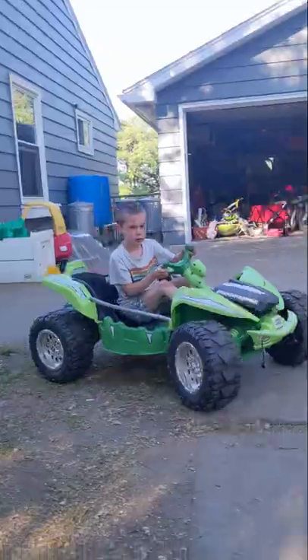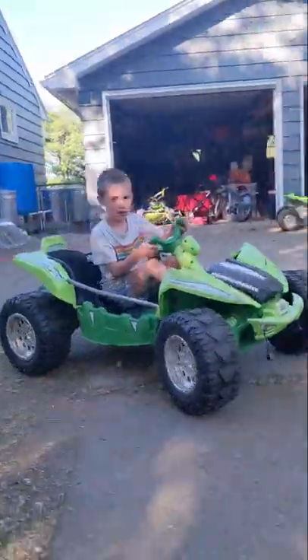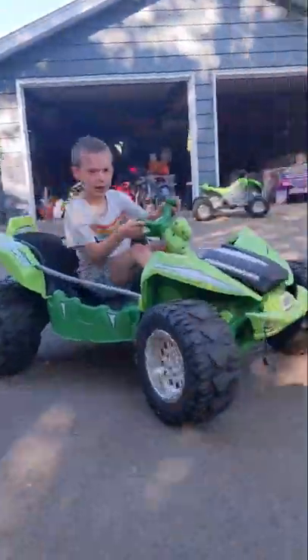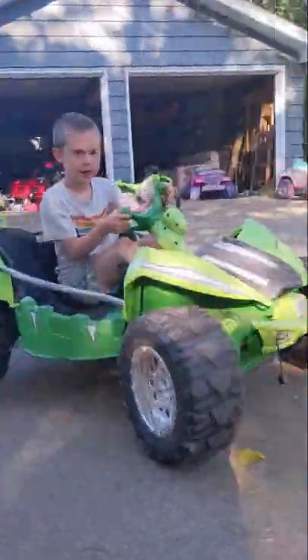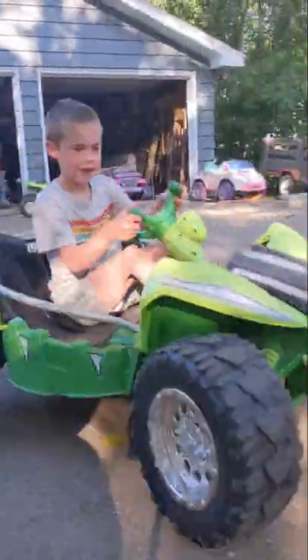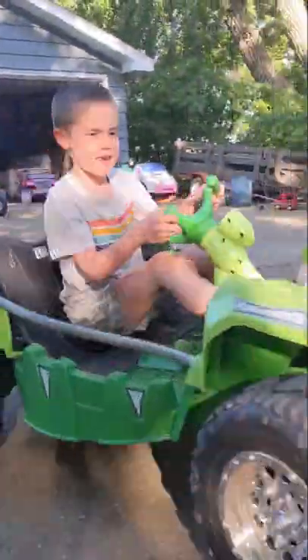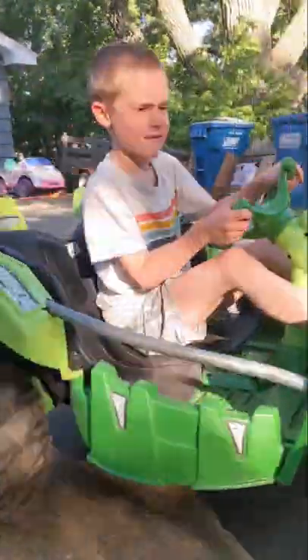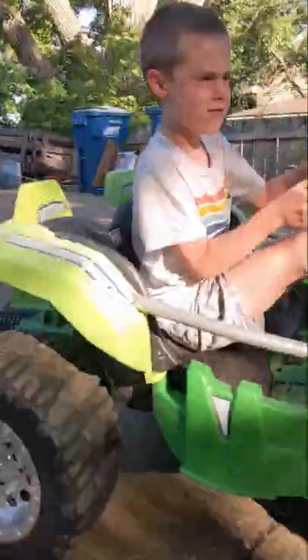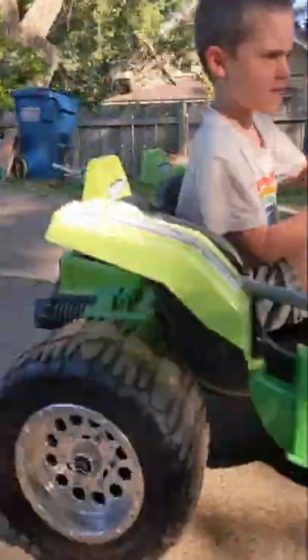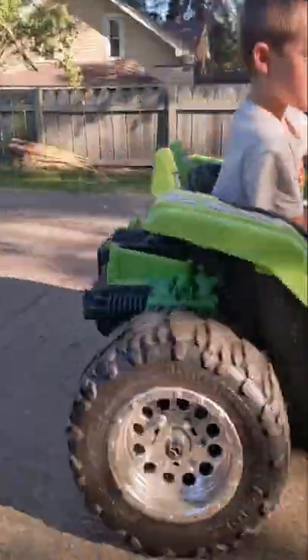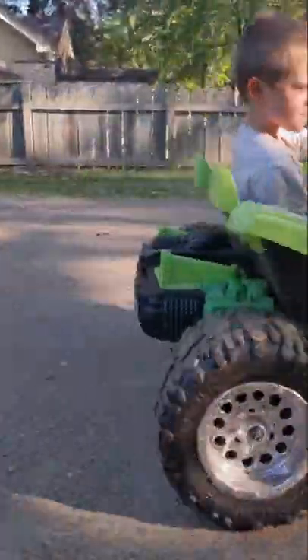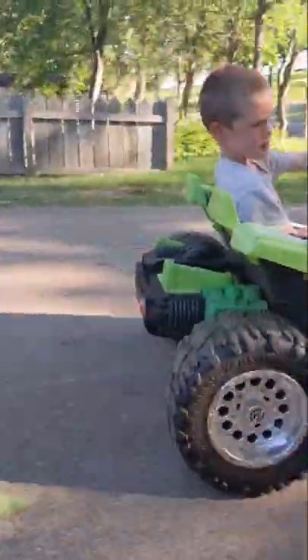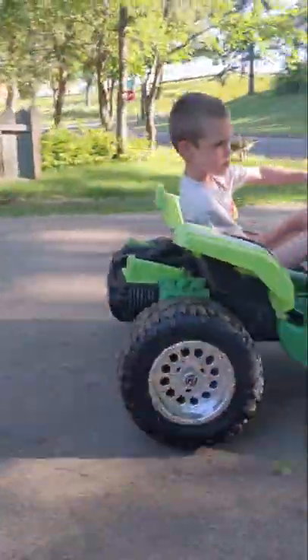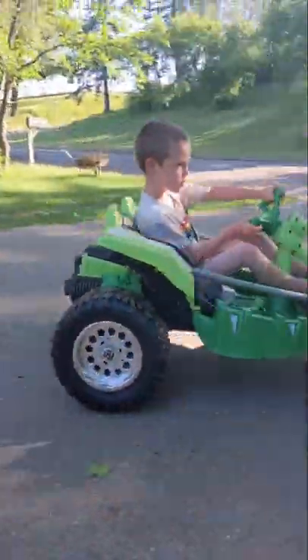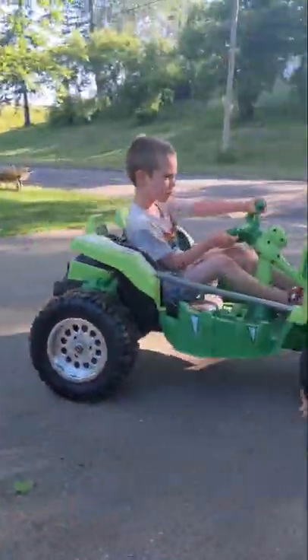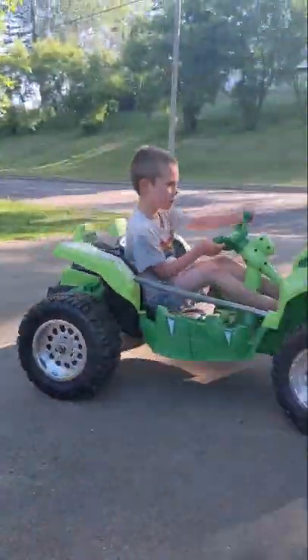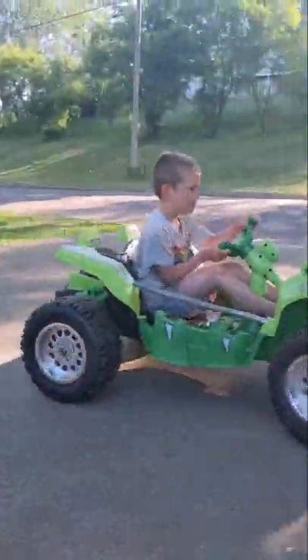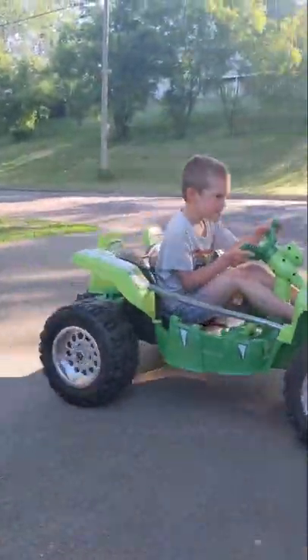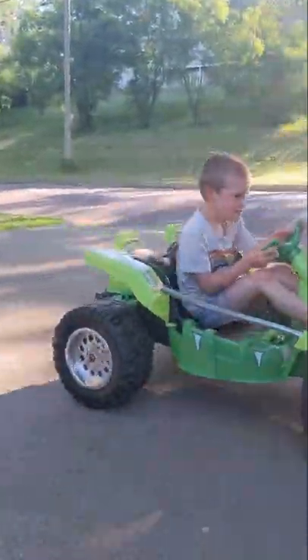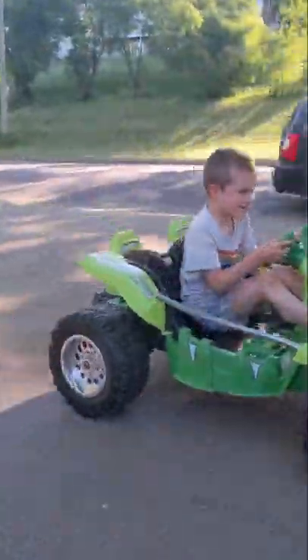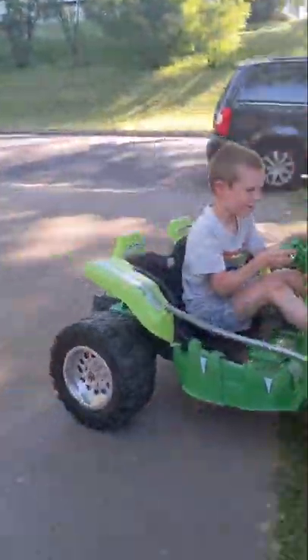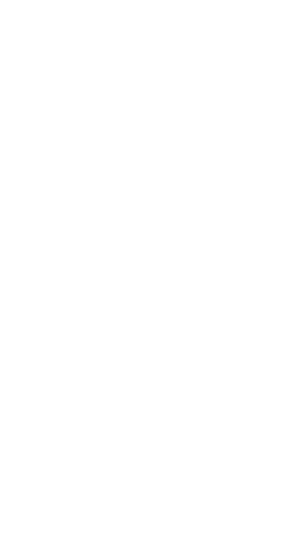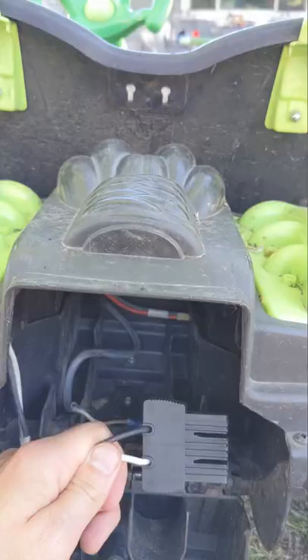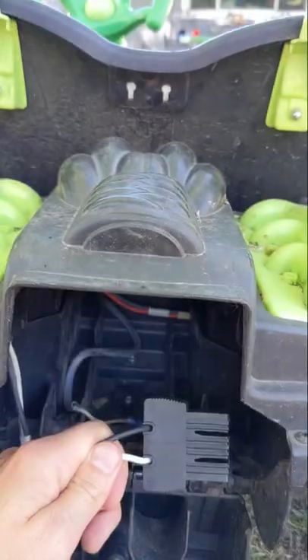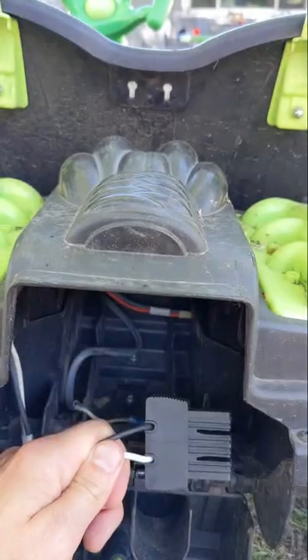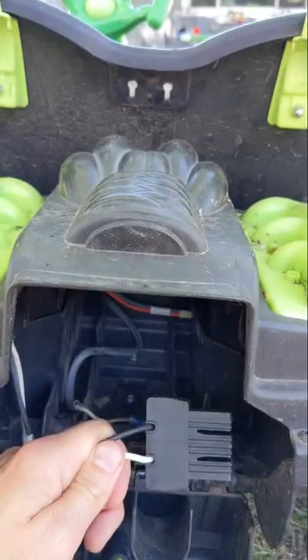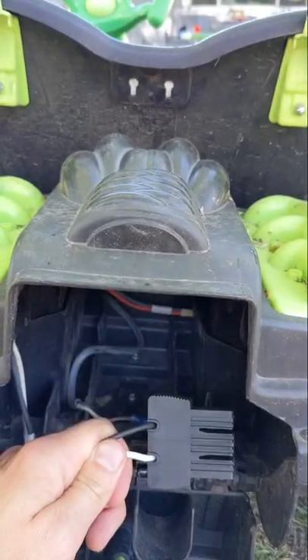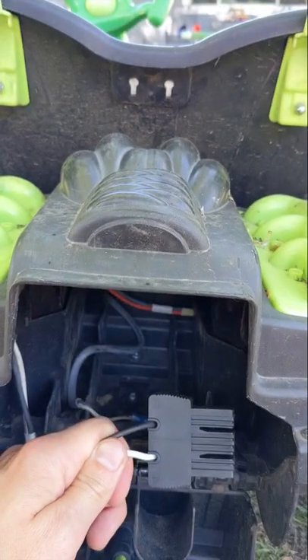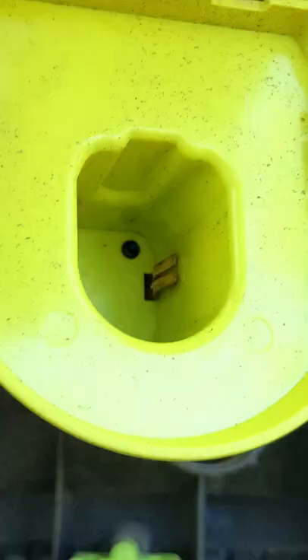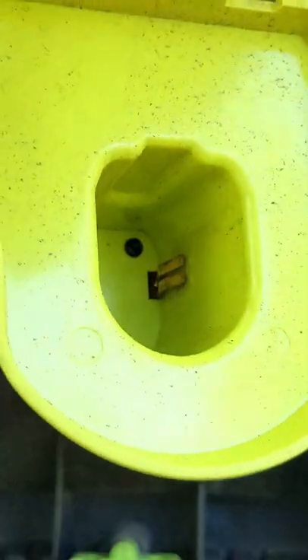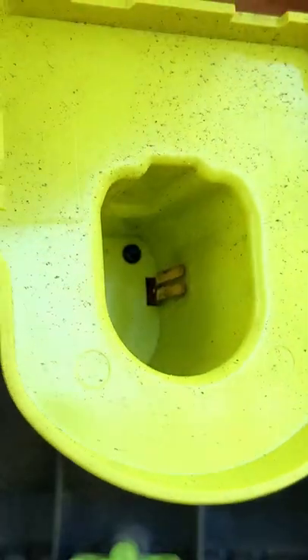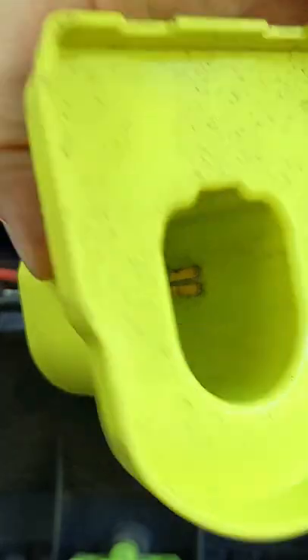Your kids are getting older, so it's time to soup up that Power Wheels. We're going to go from 12 volt to 18 volt.